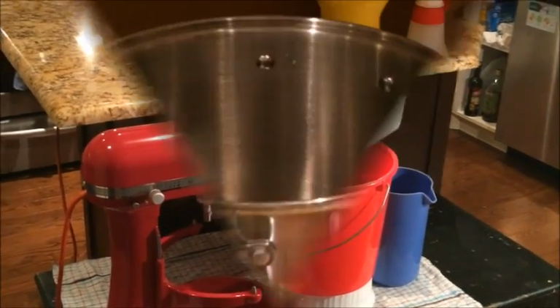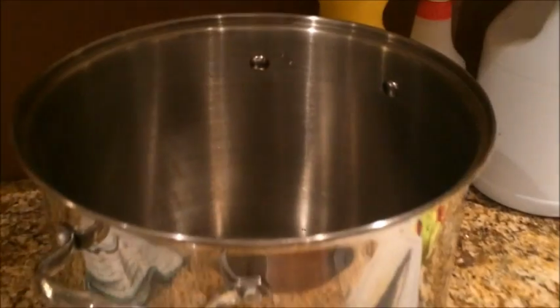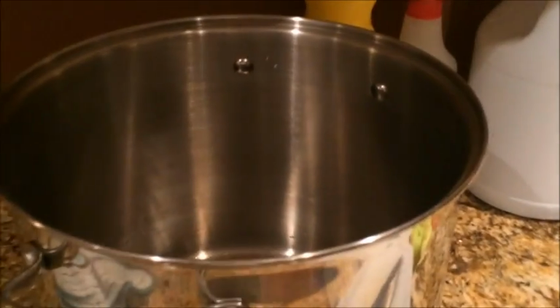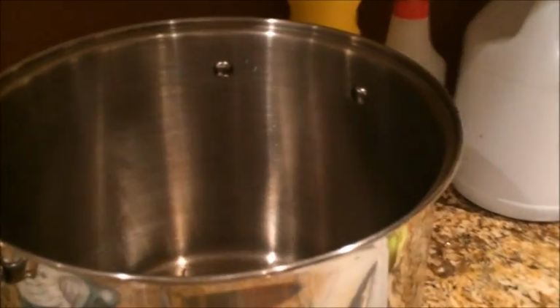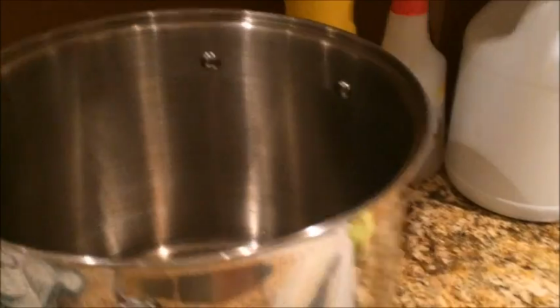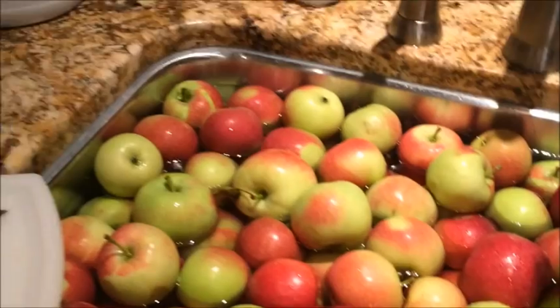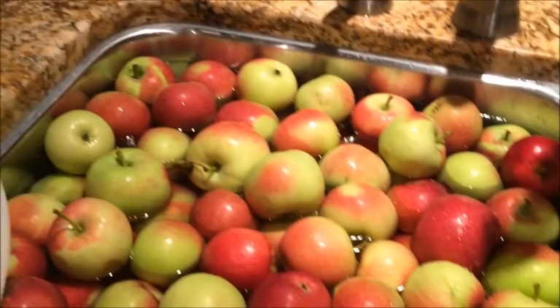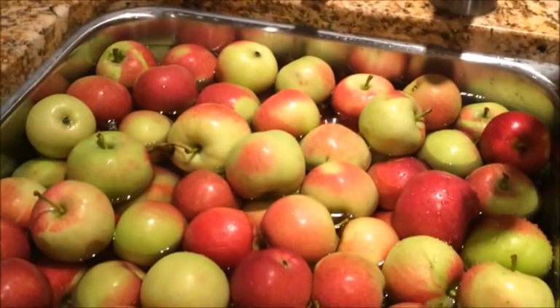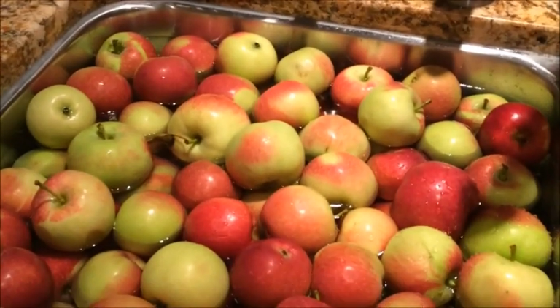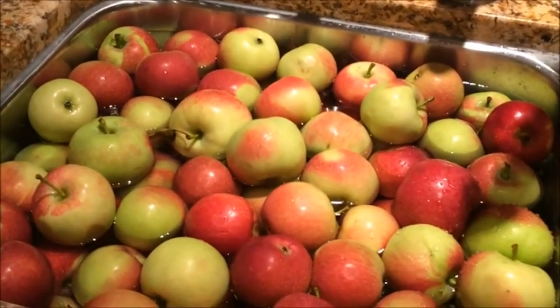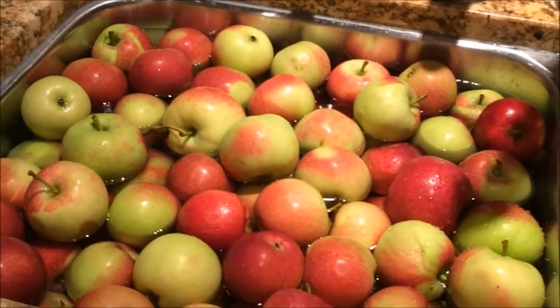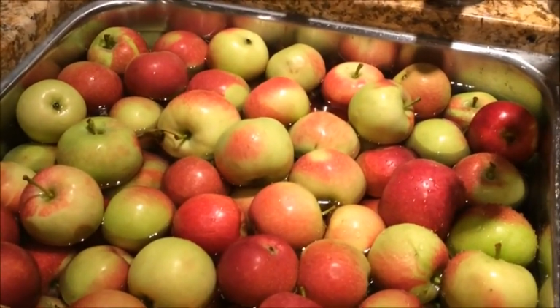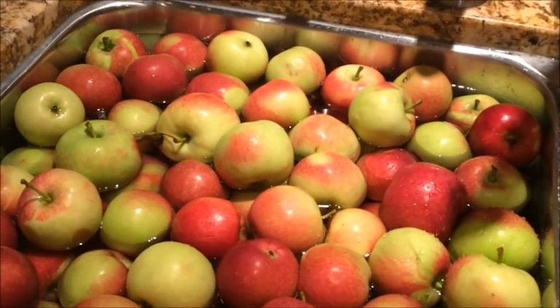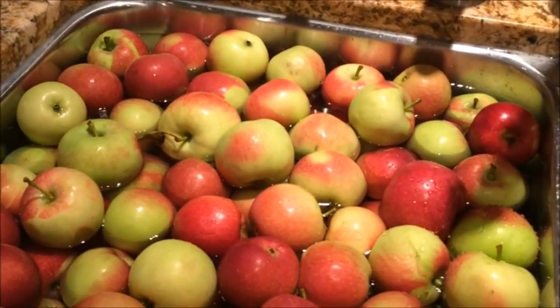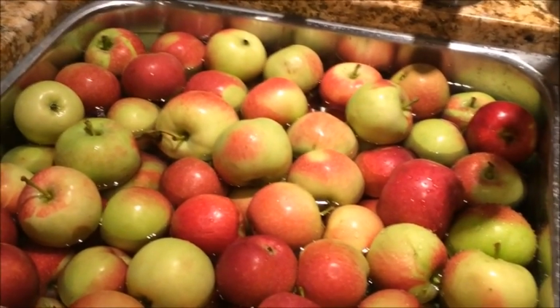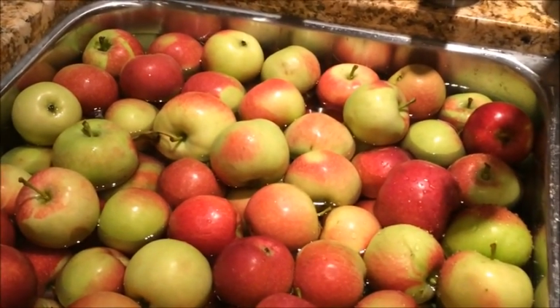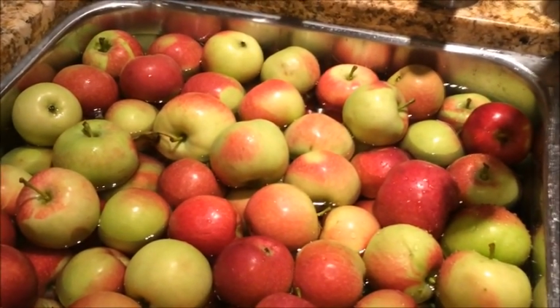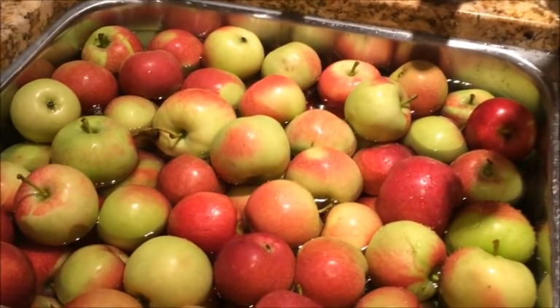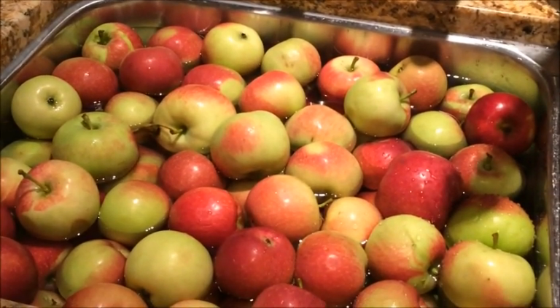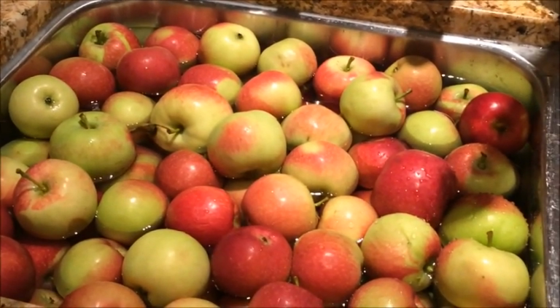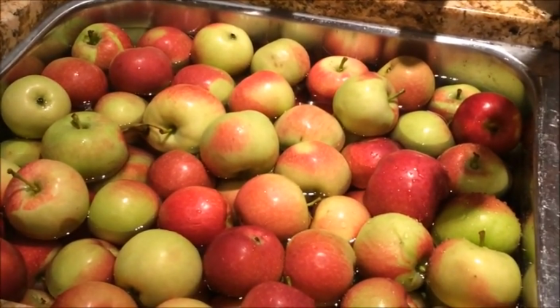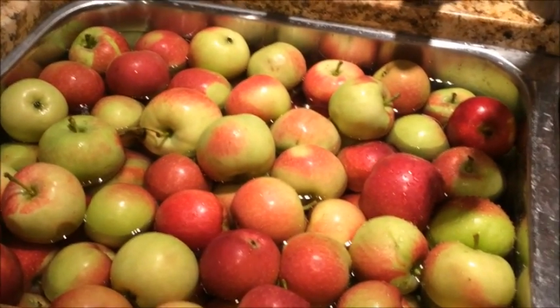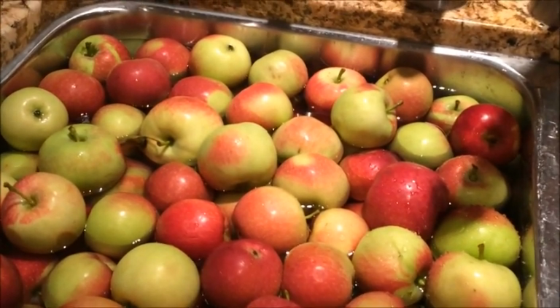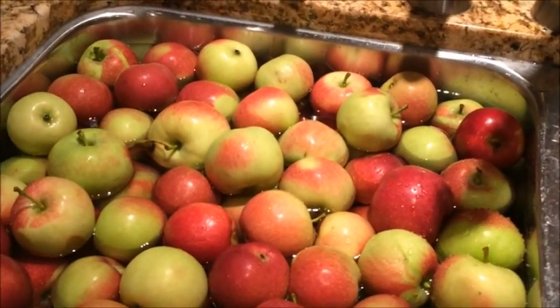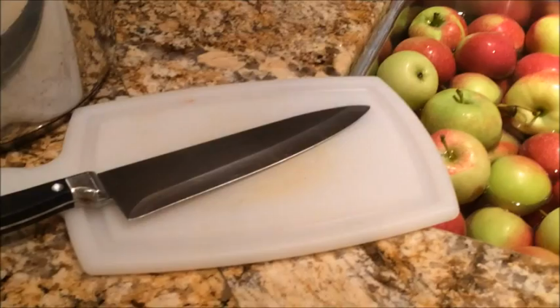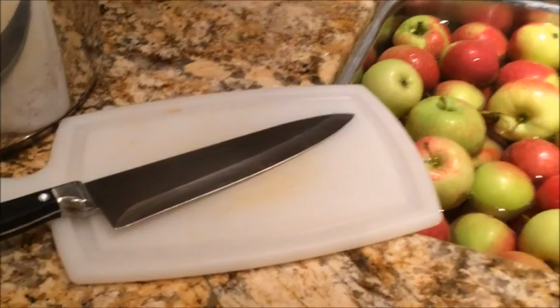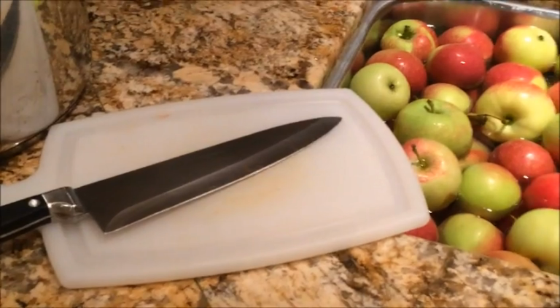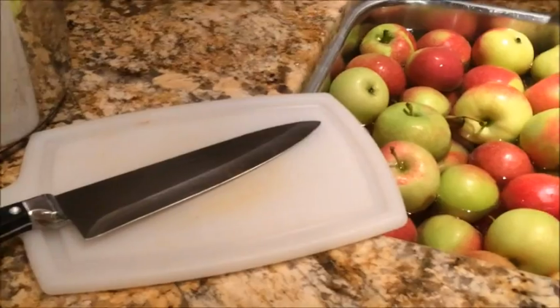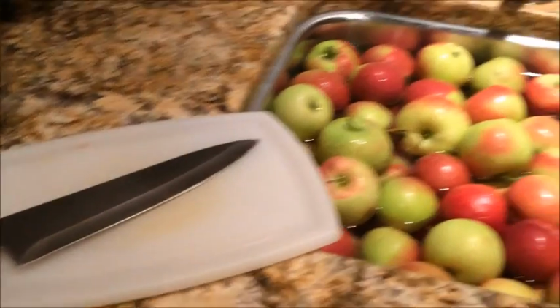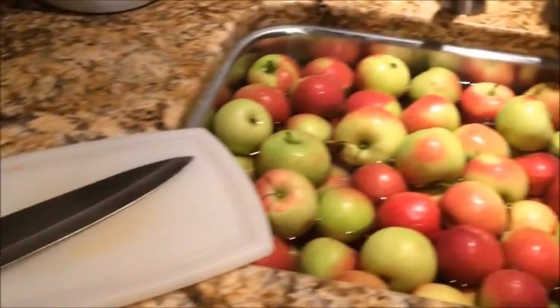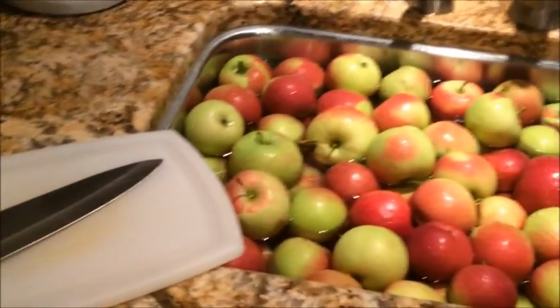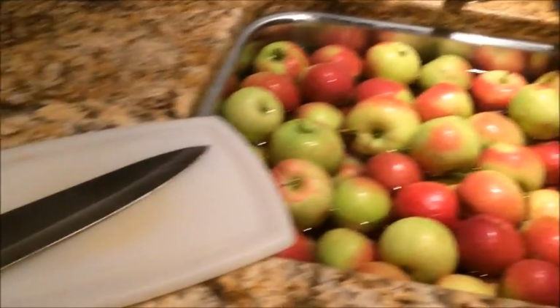Got my pan here, got my apples in the sink — they've been soaking in water and vinegar. I will be quartering the apples here.